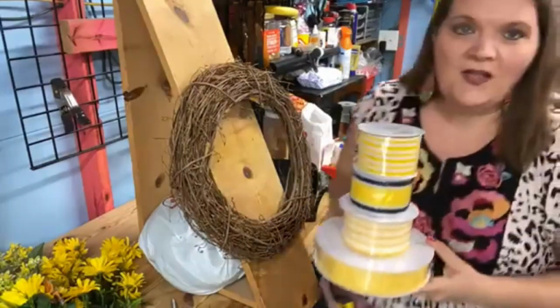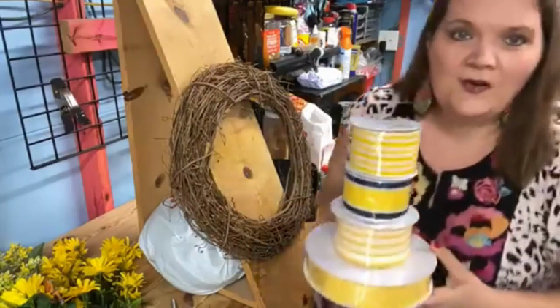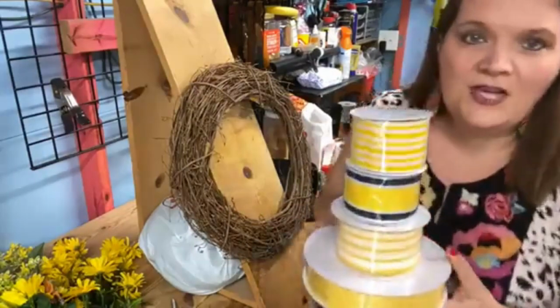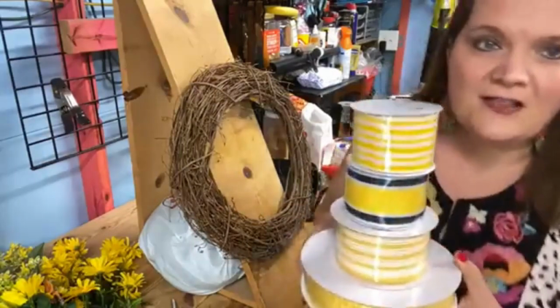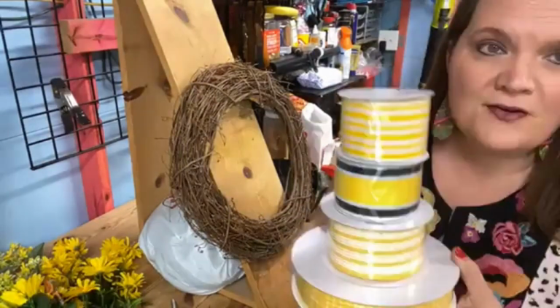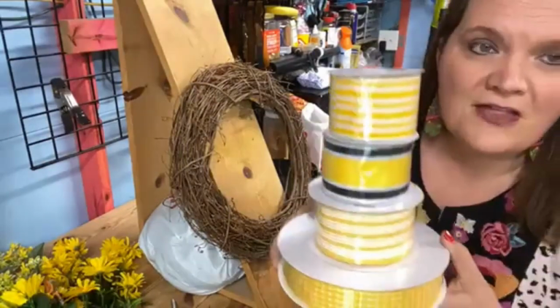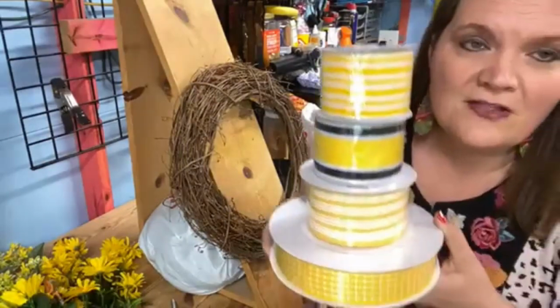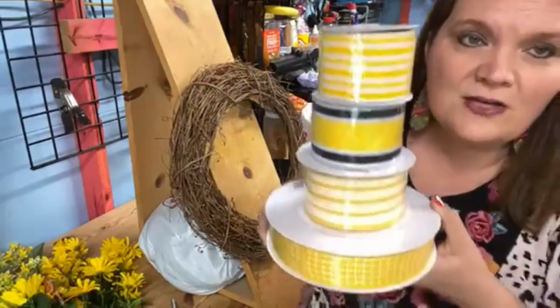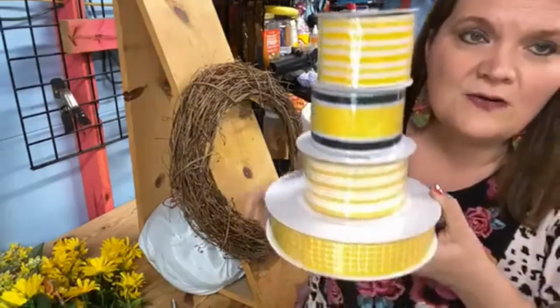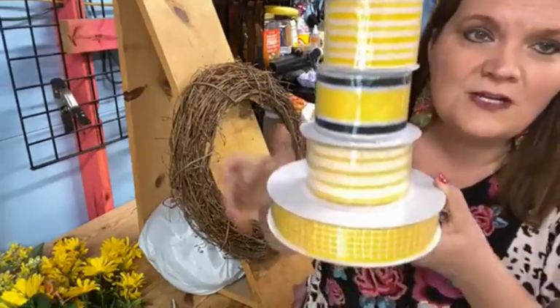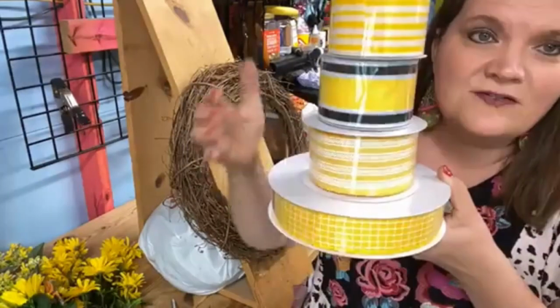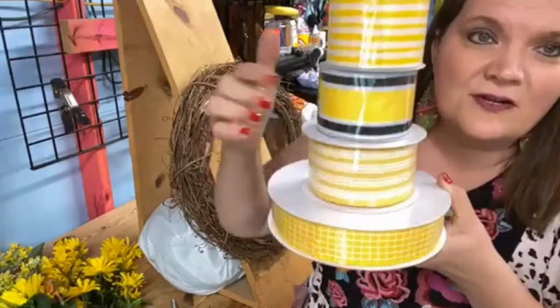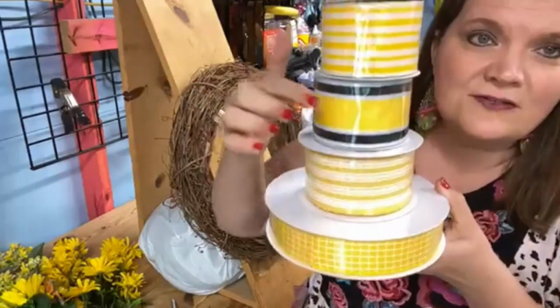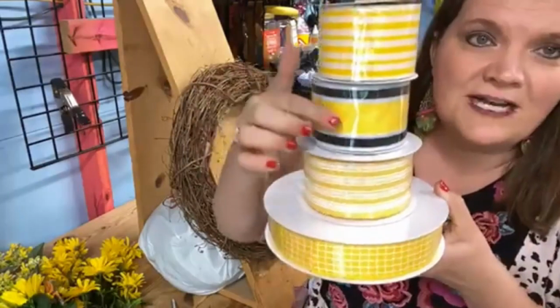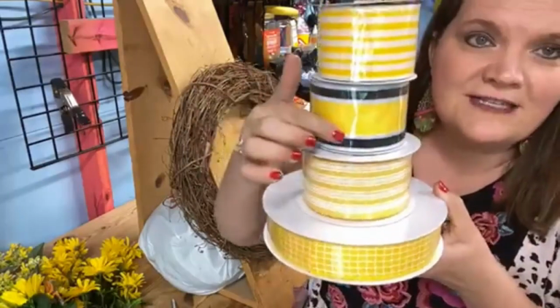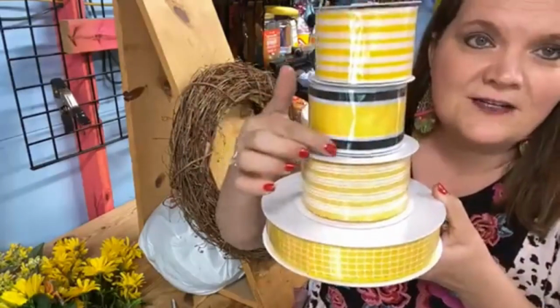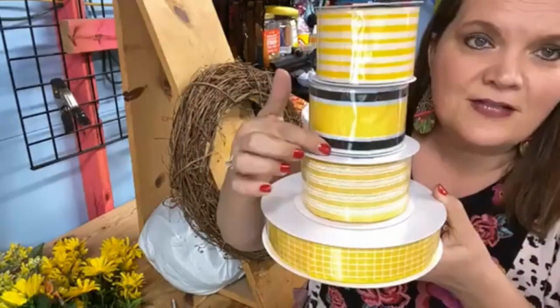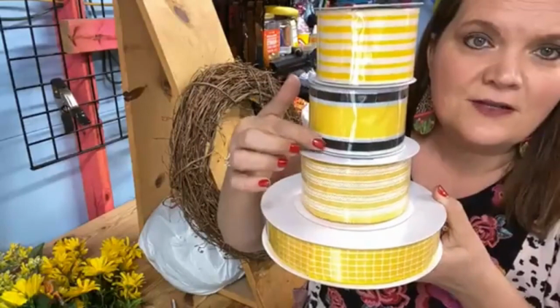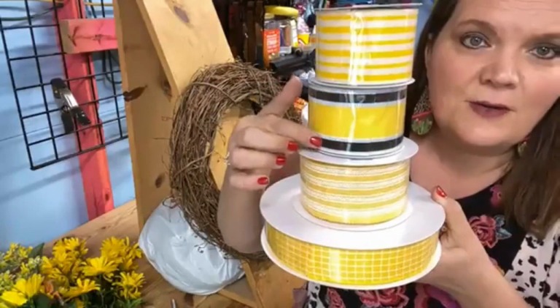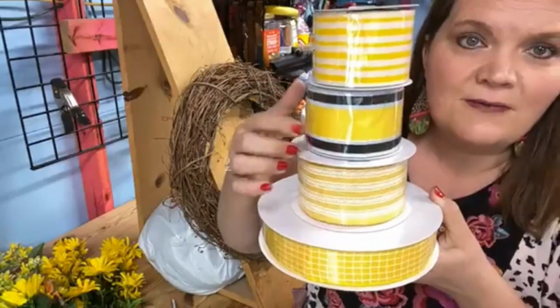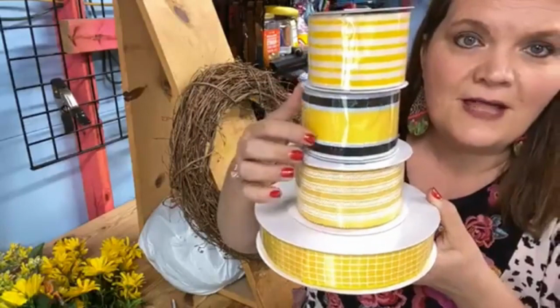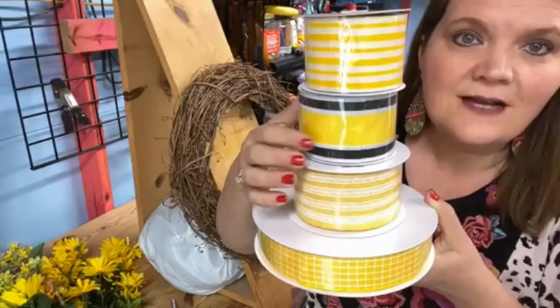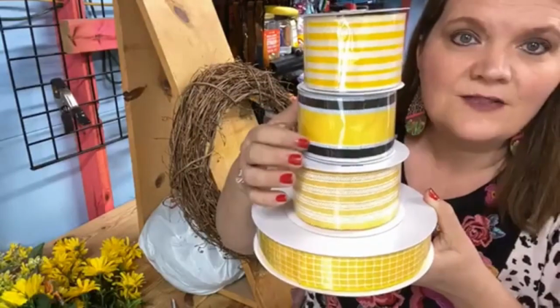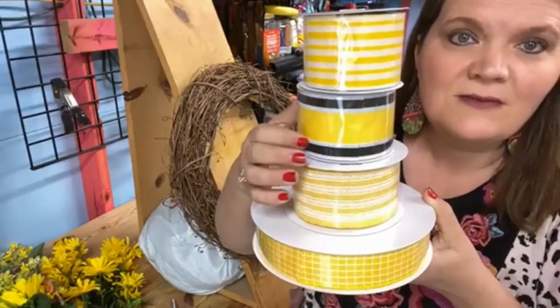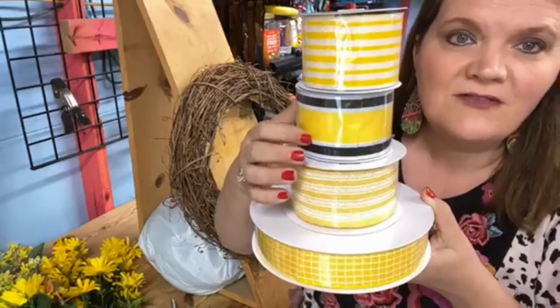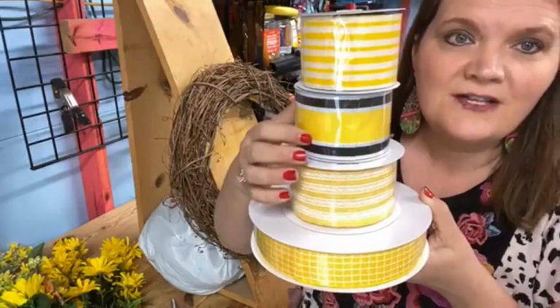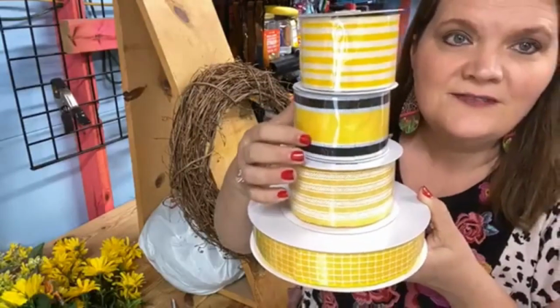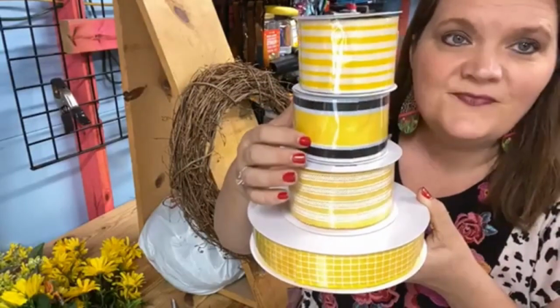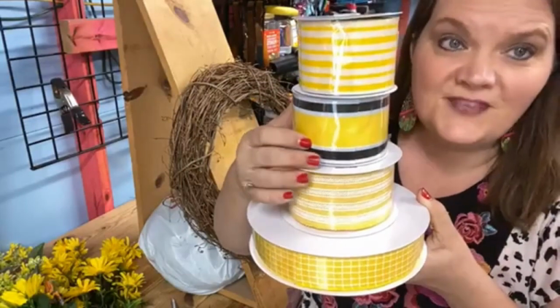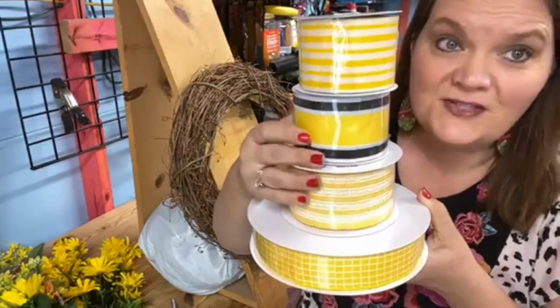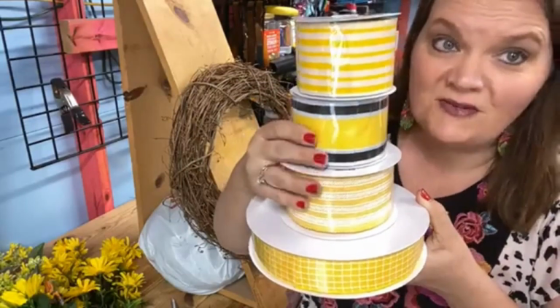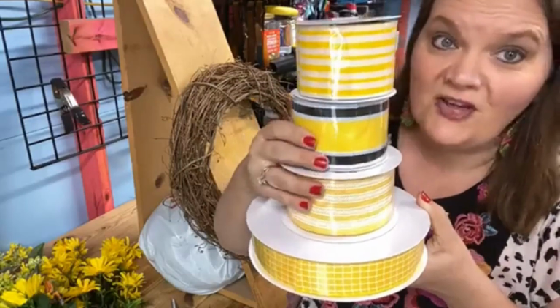Yellow, yellow, yellow — and look what we're going to use for our little accent color: that little pop of black. Won't that be fun? That's going to be fun.